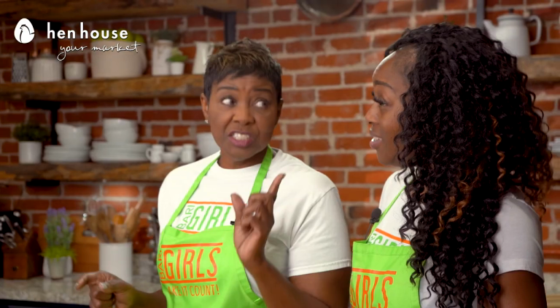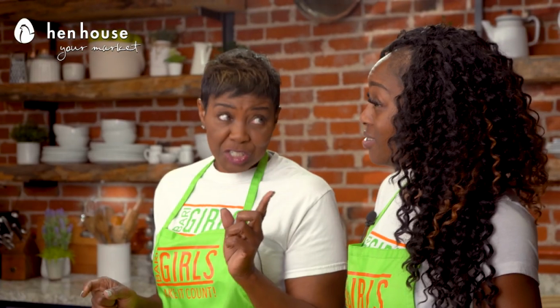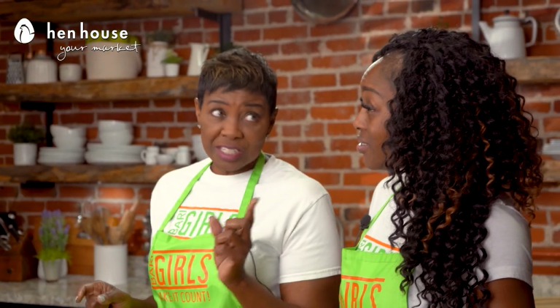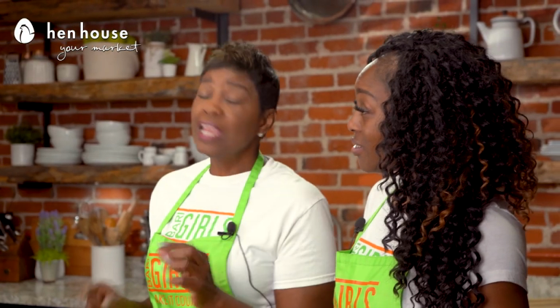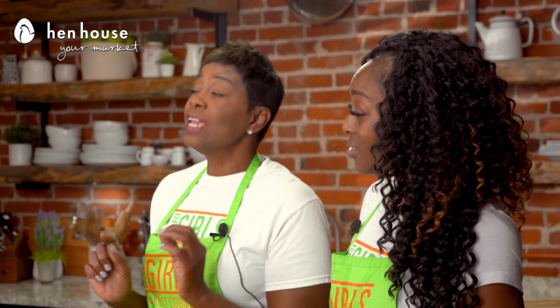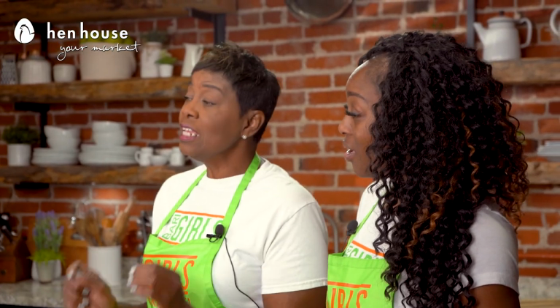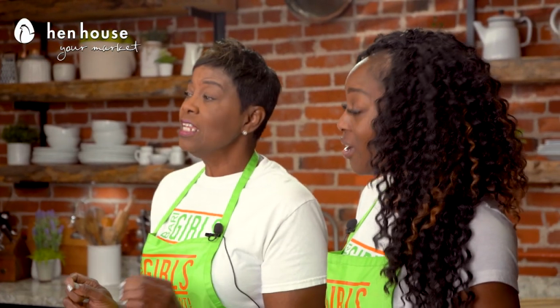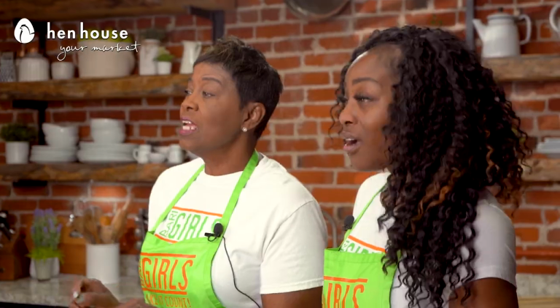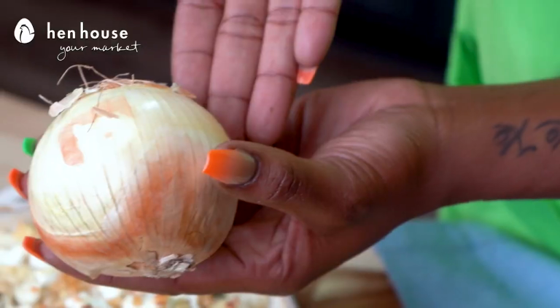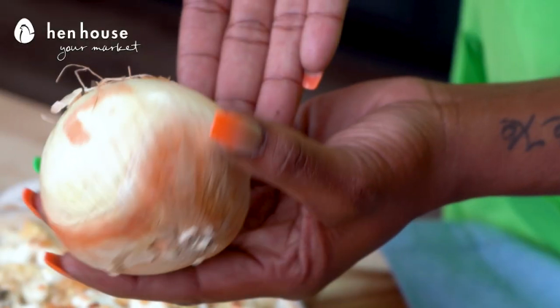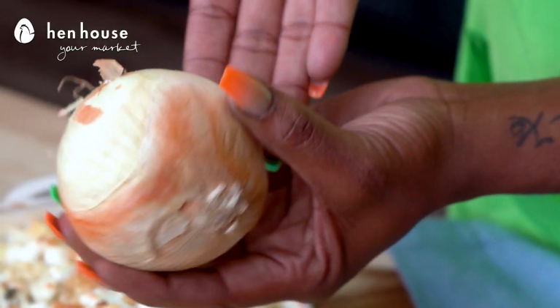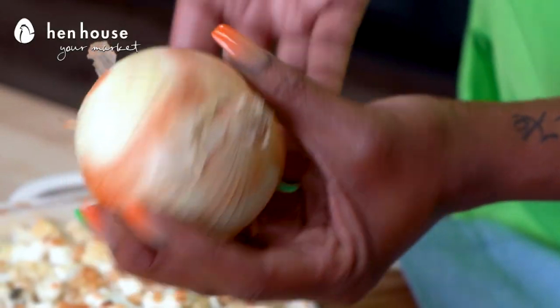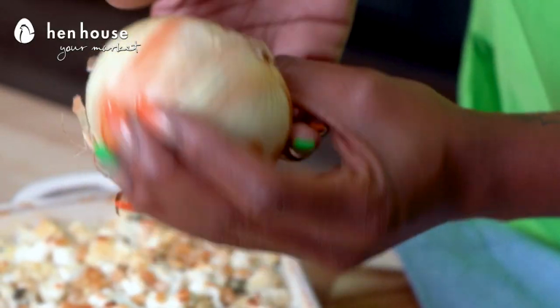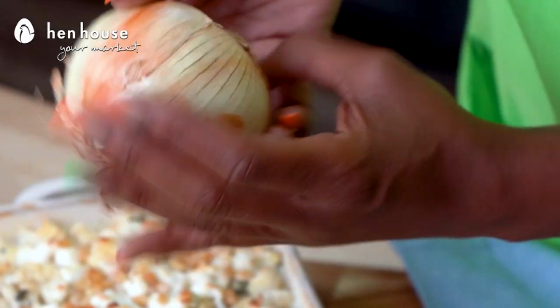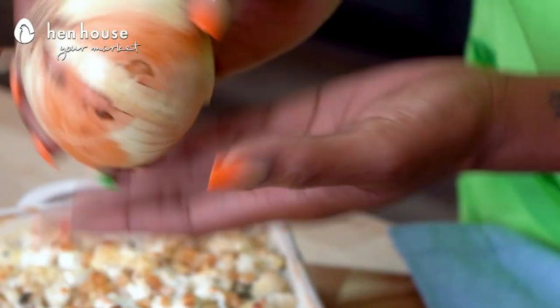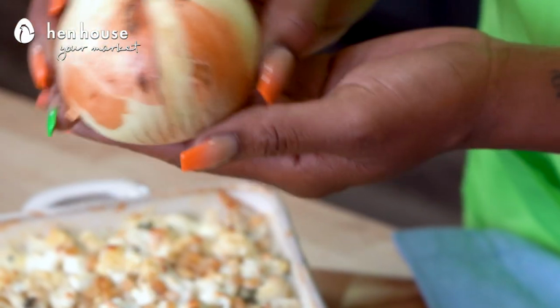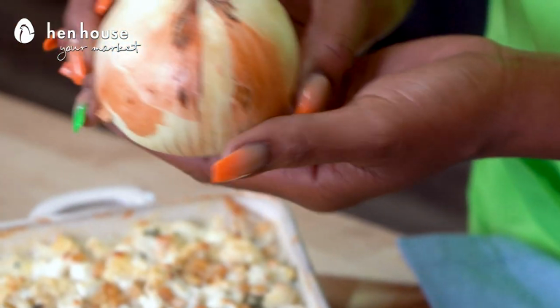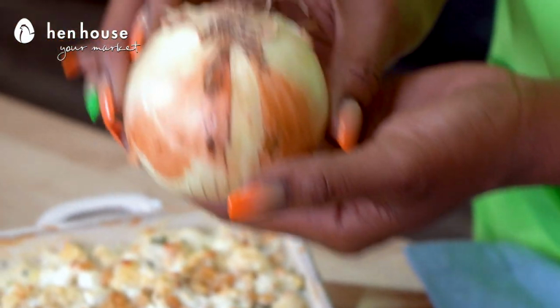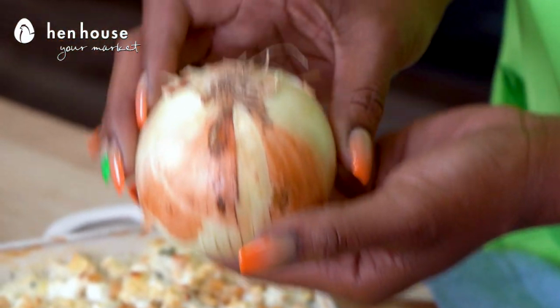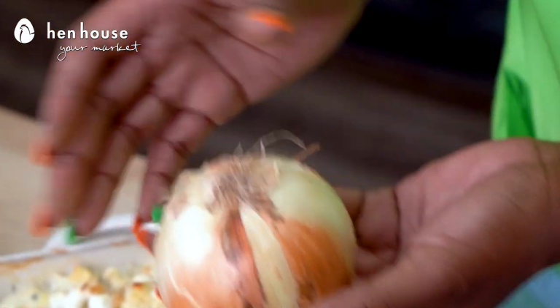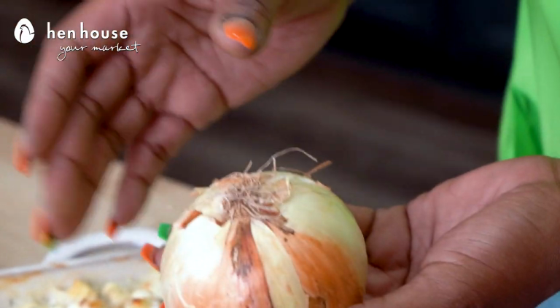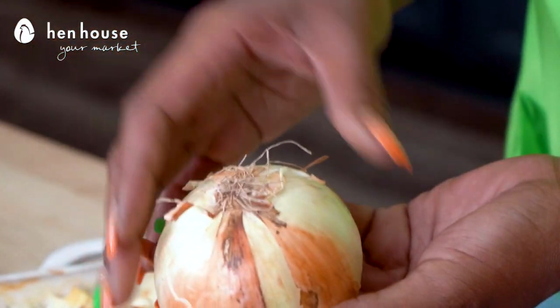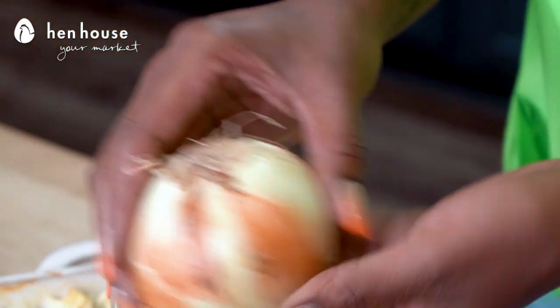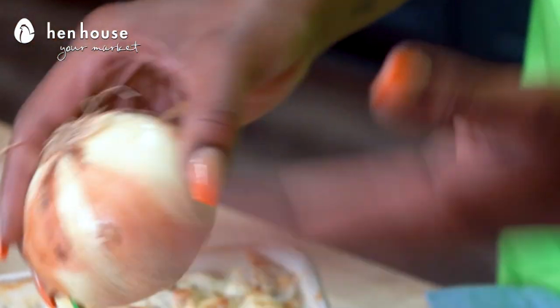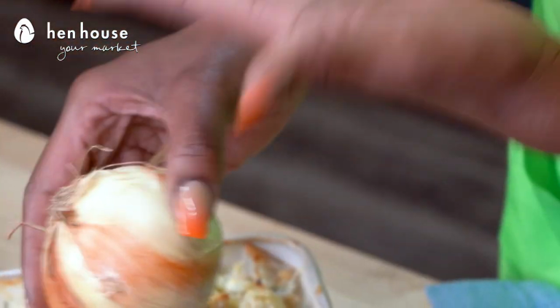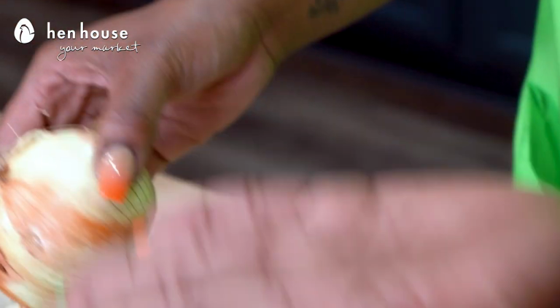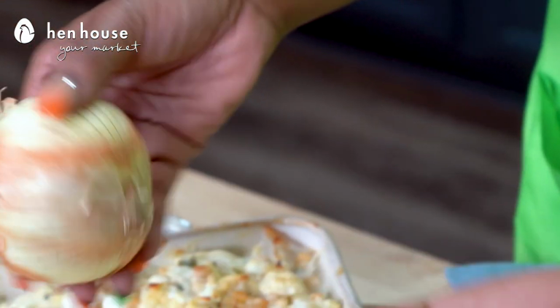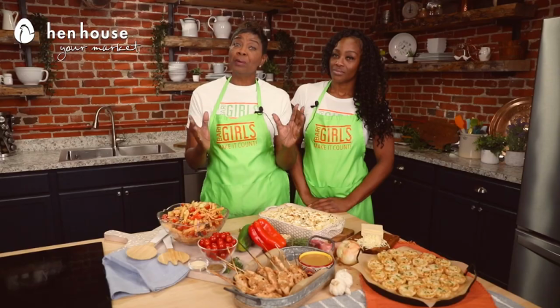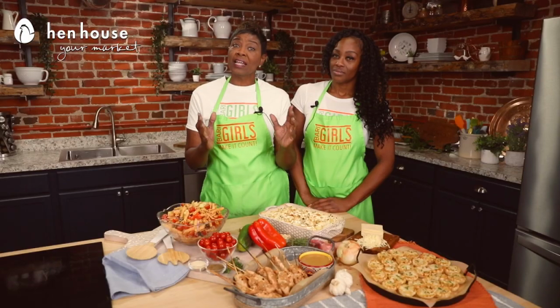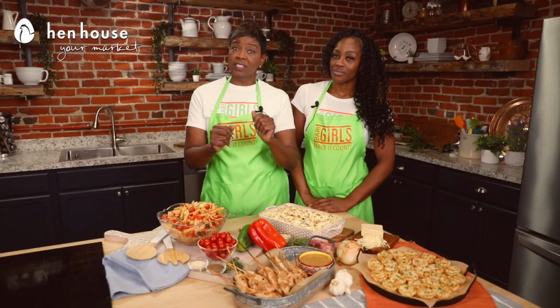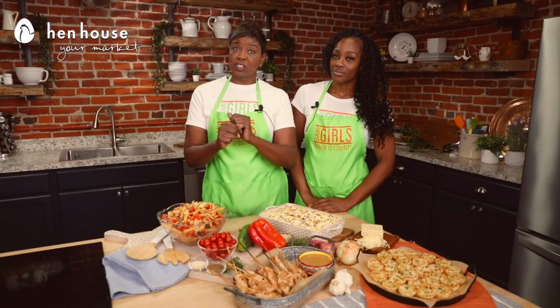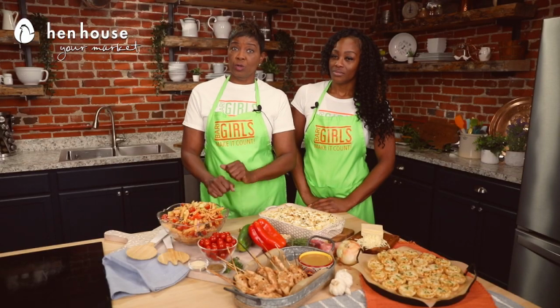In addition, eating sweet onions in their raw form helps in the reduction of bad cholesterol.